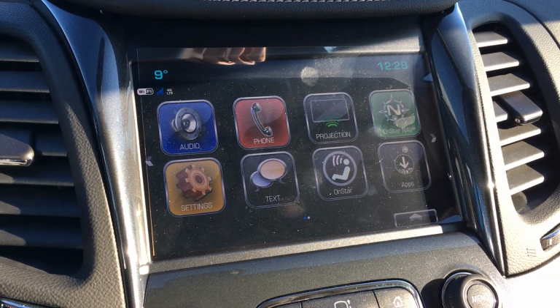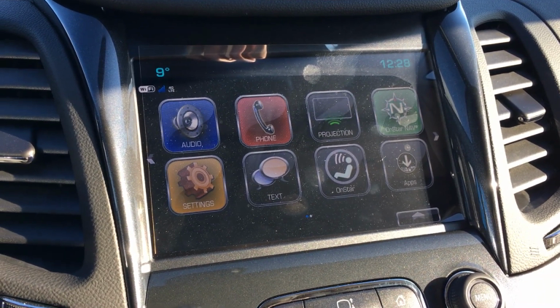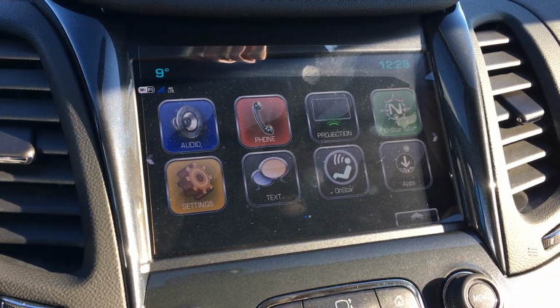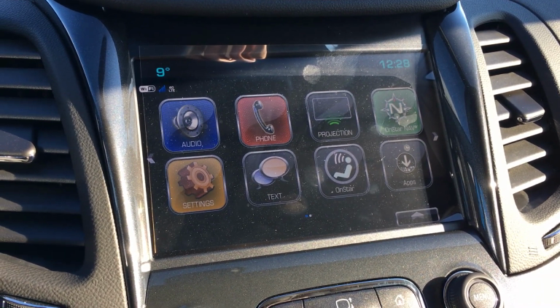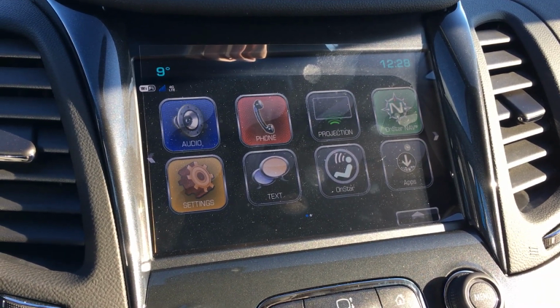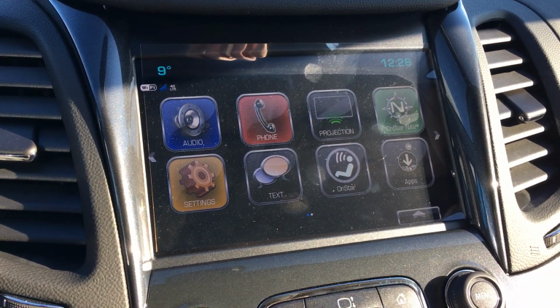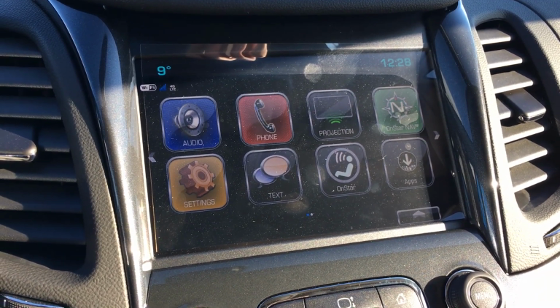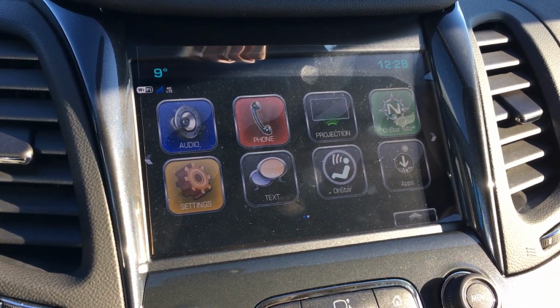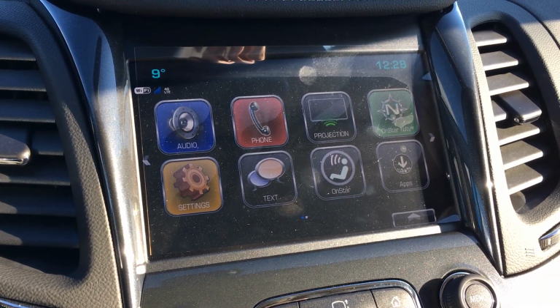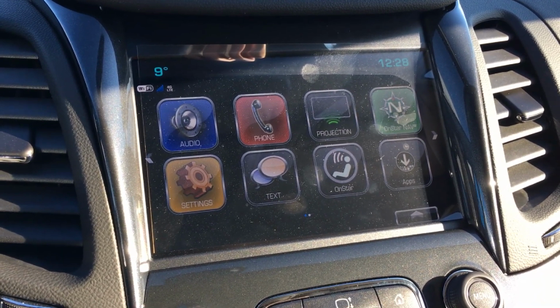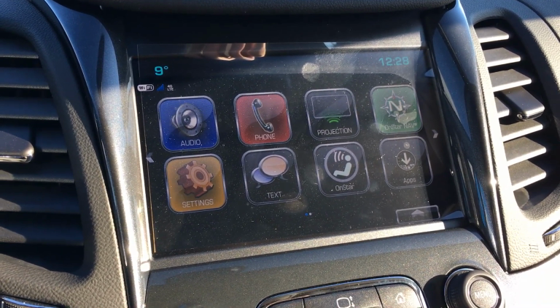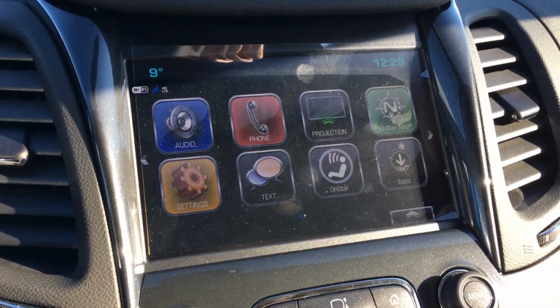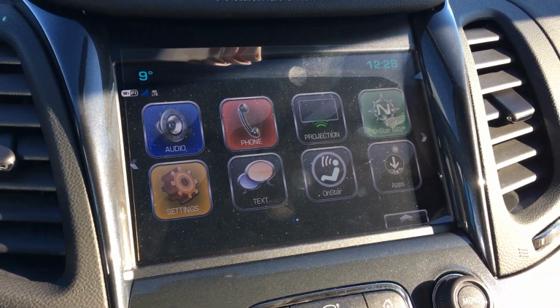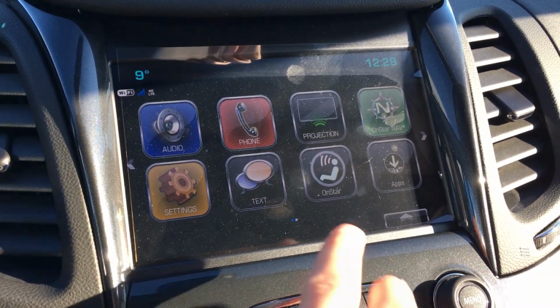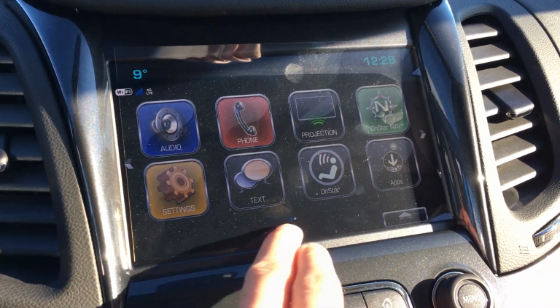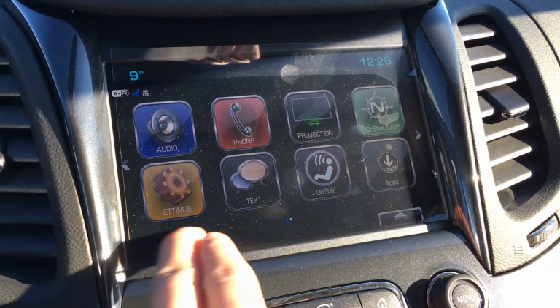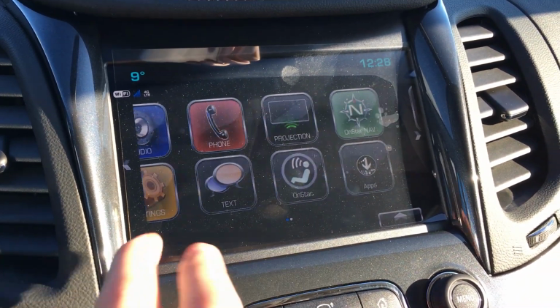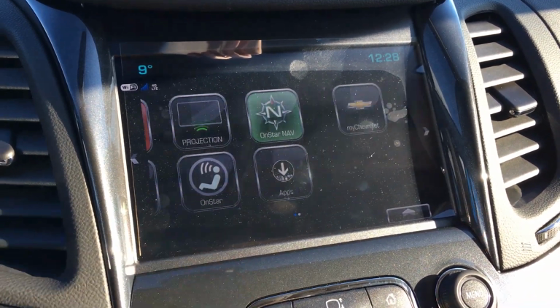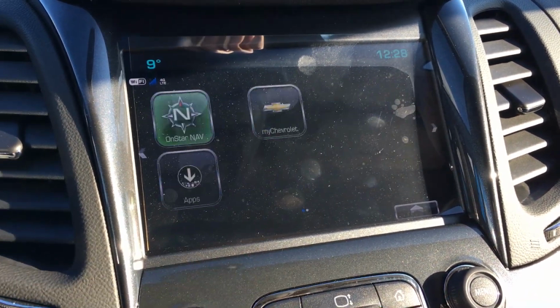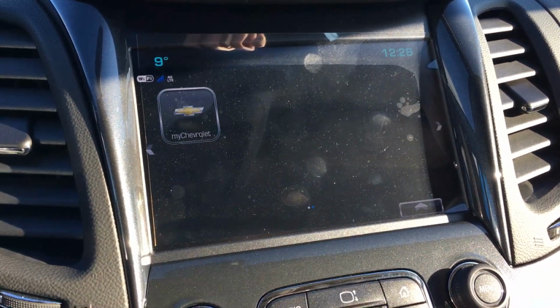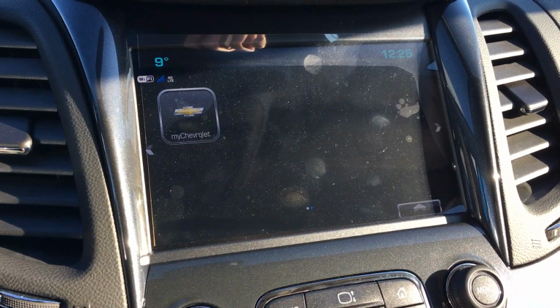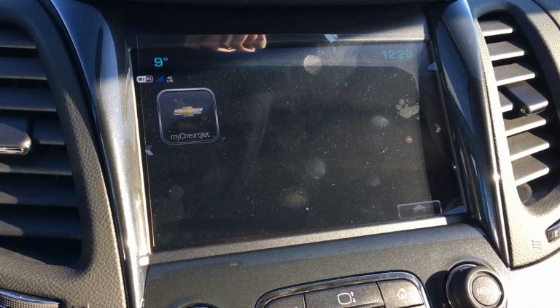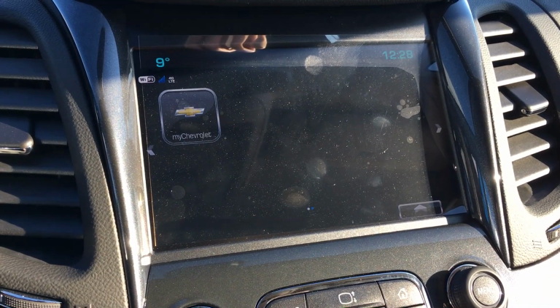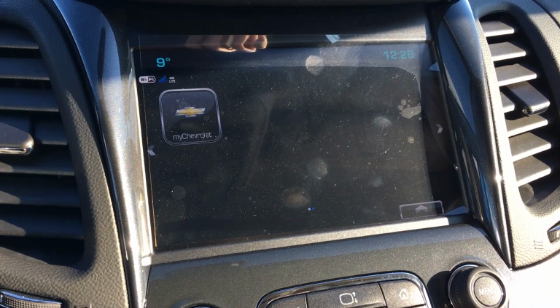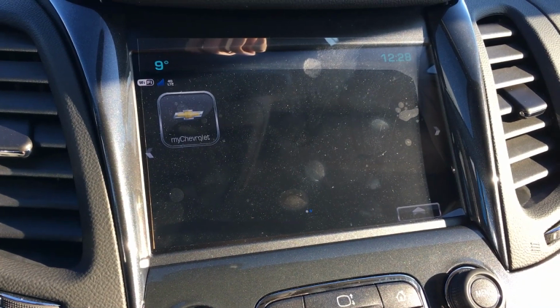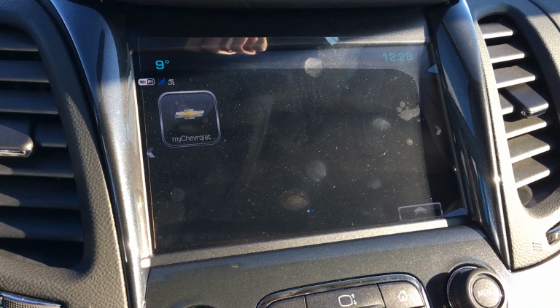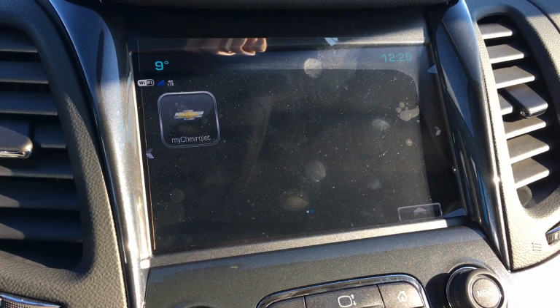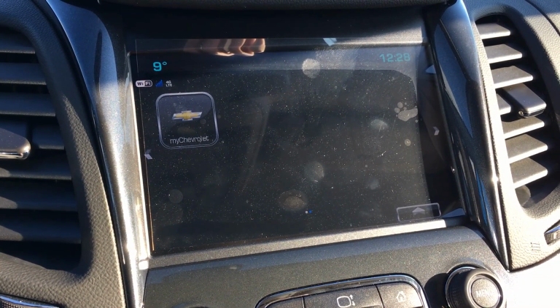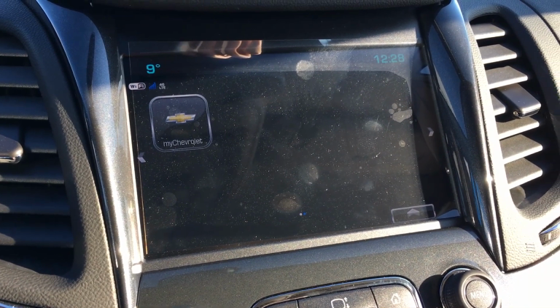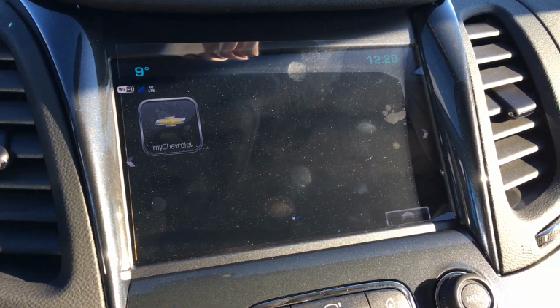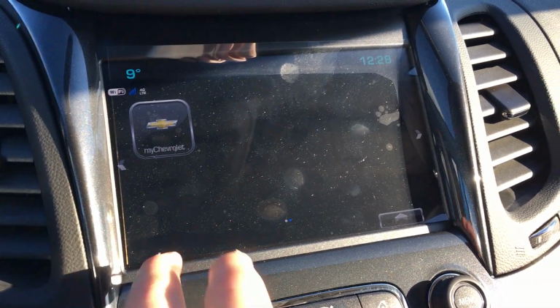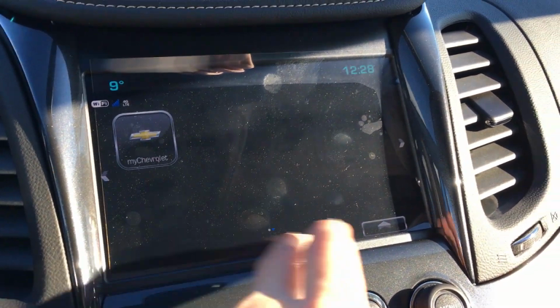The infotainment home screen lets you use your phone, OnStar, and your apps. Moving over, you have your MyChevrolet app as well.